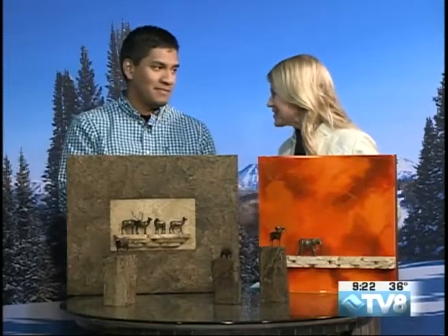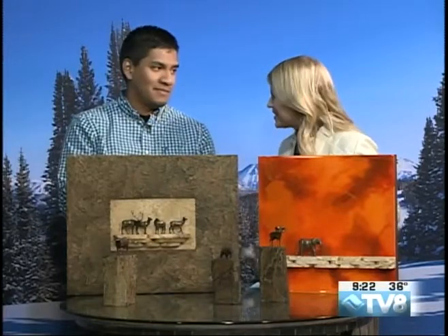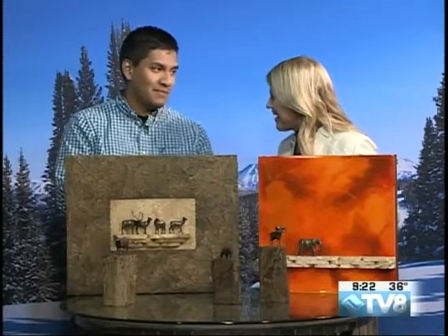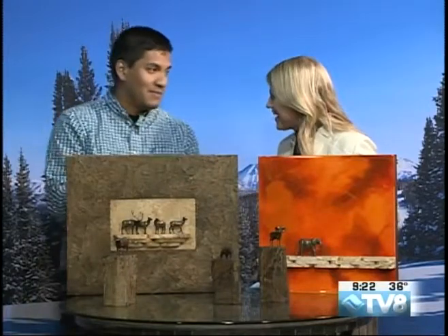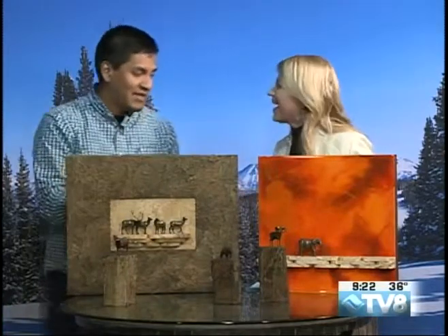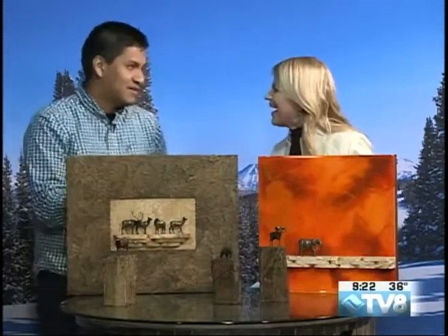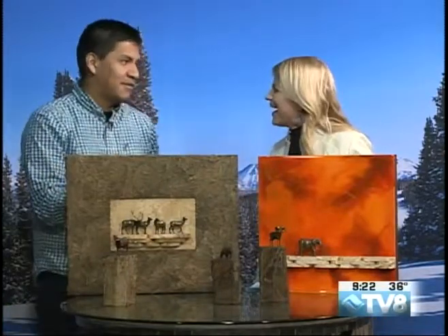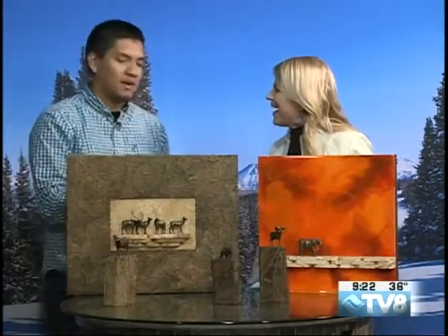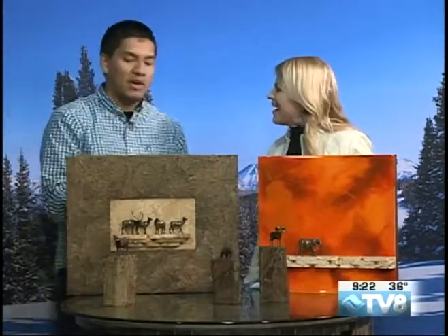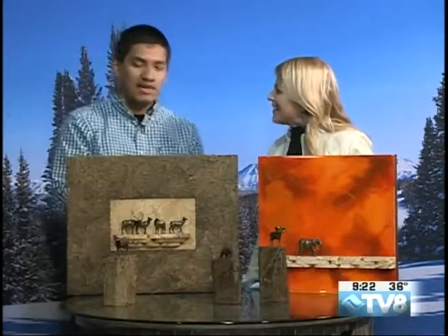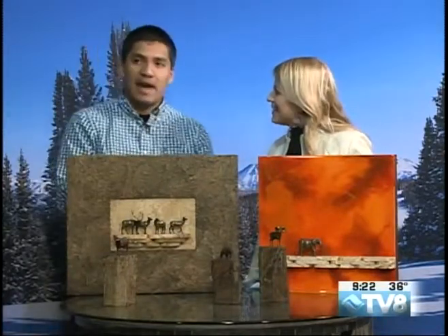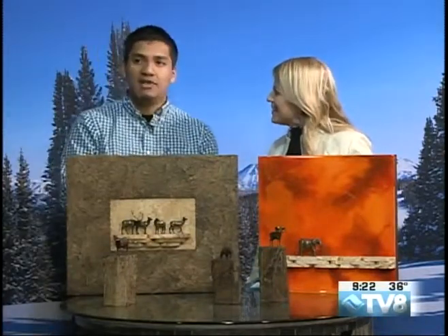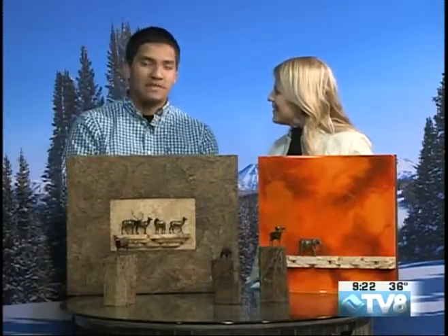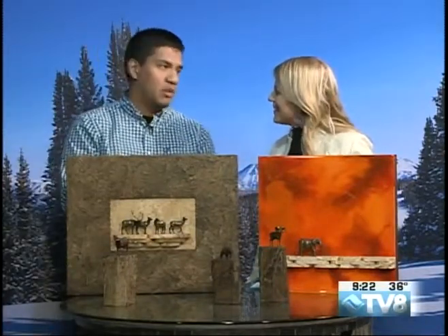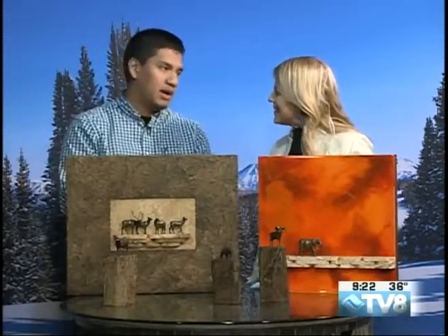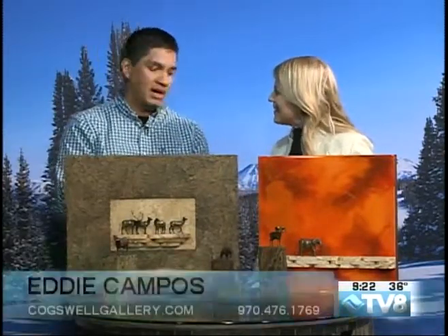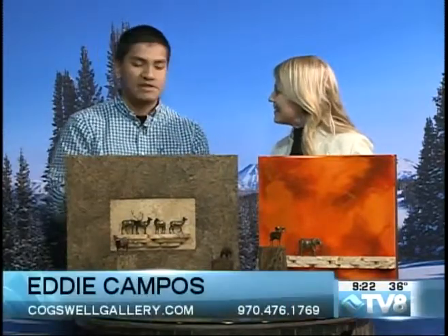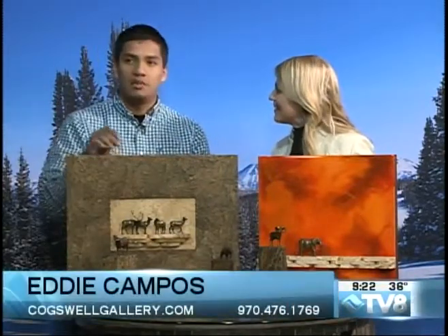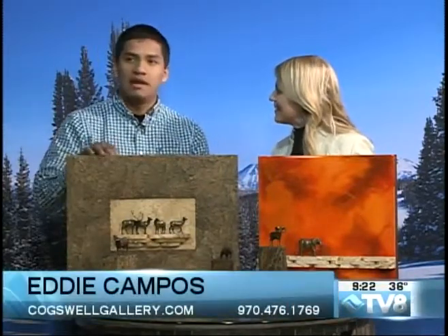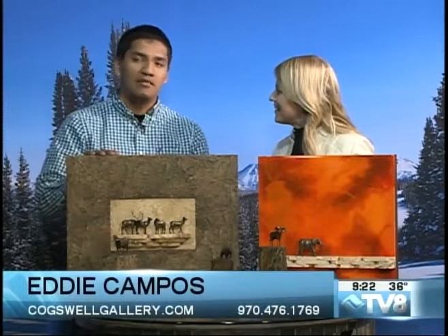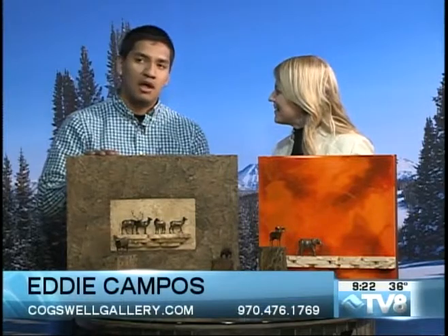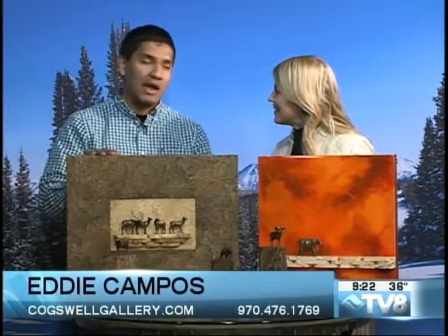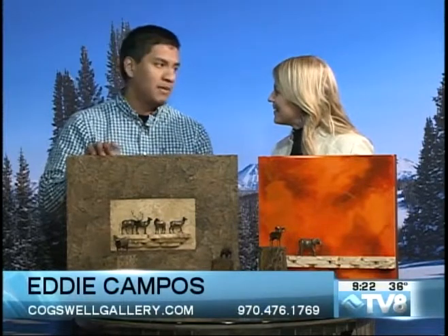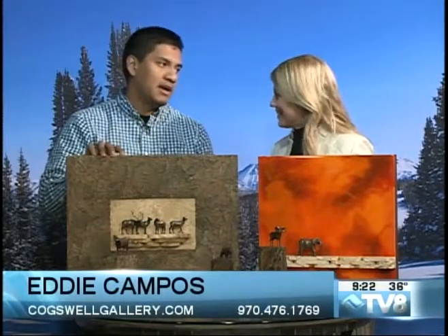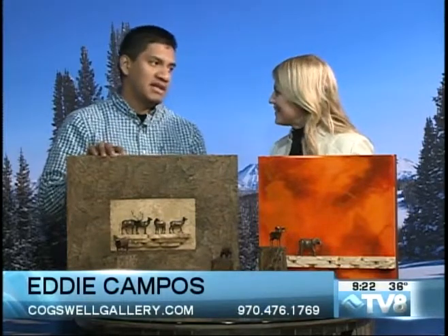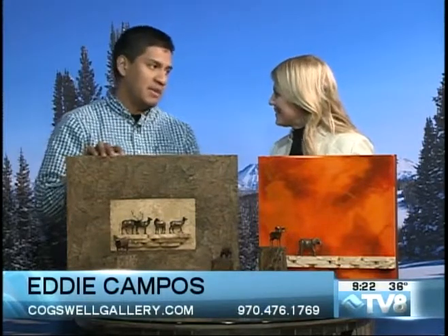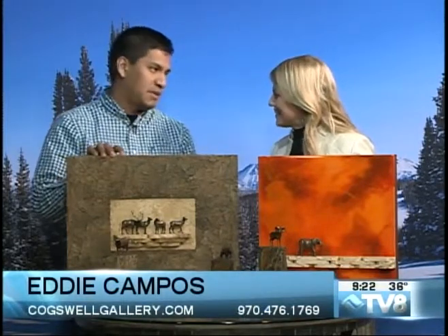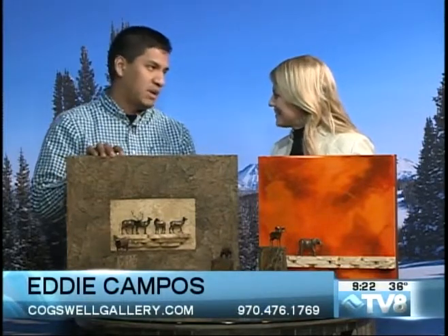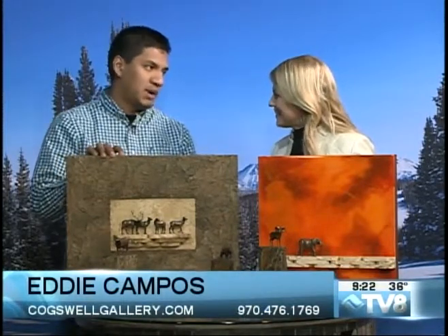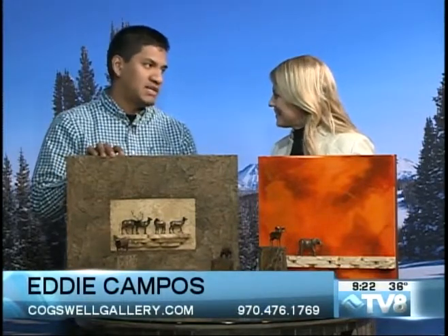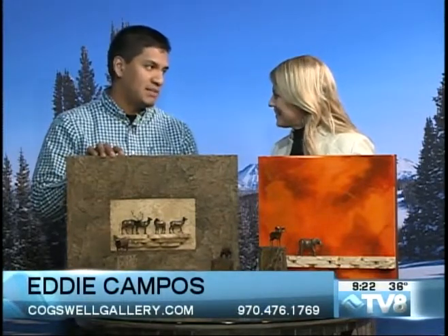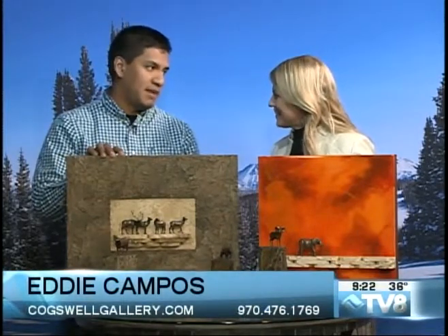Thanks for coming in, Eddie. Thanks for having me. We'll actually be having James Moore. He's a sculptor out of Loveland, Colorado, and he's going to be here between 1 to 6 p.m.